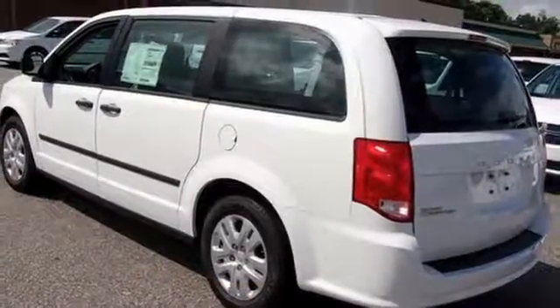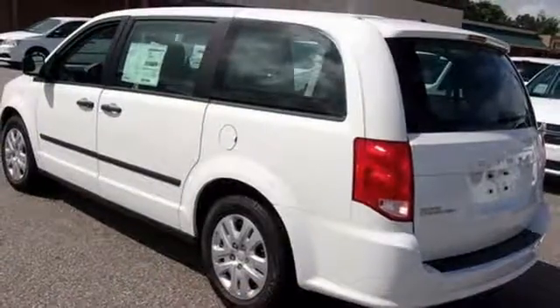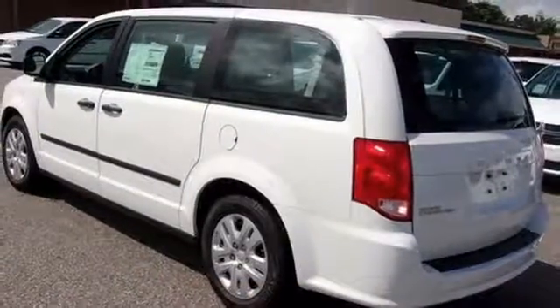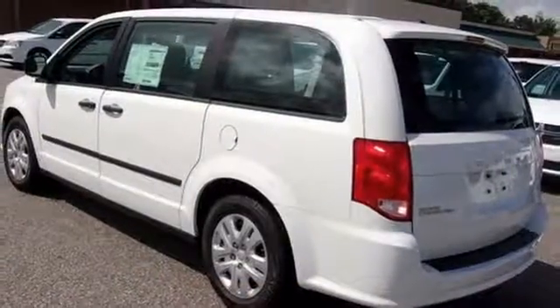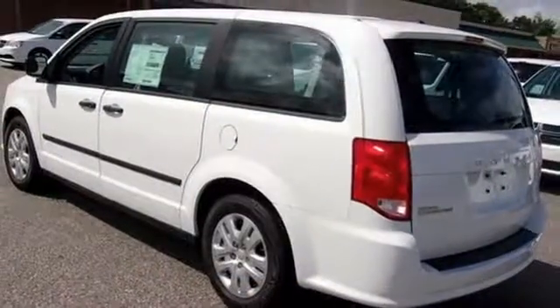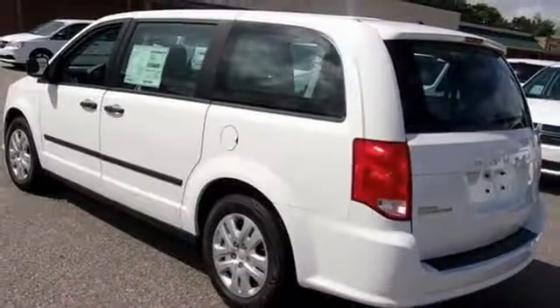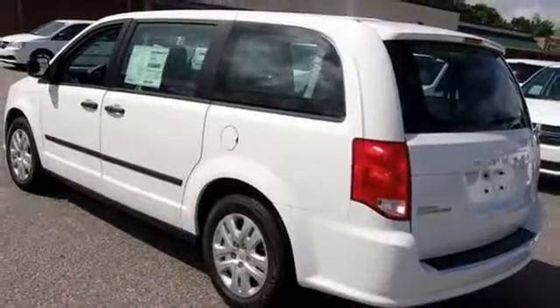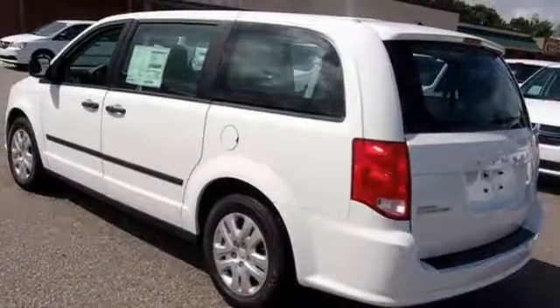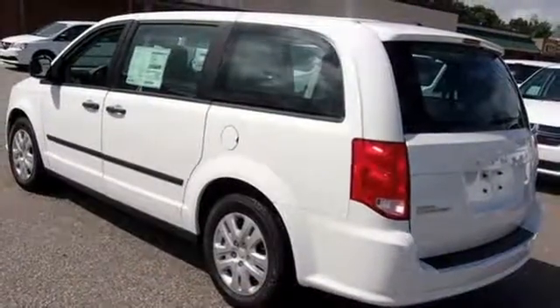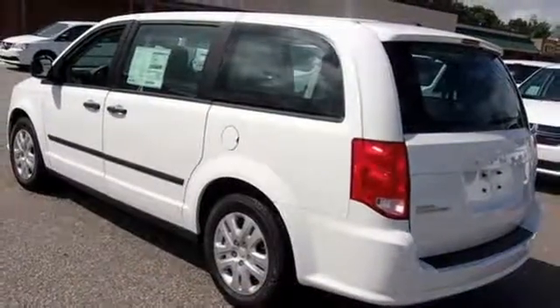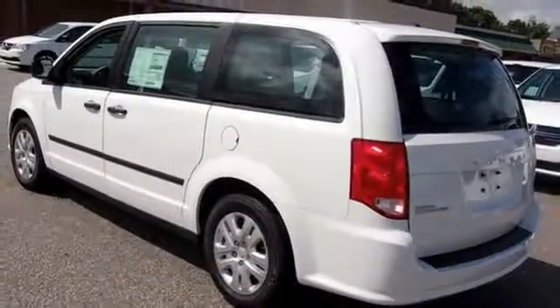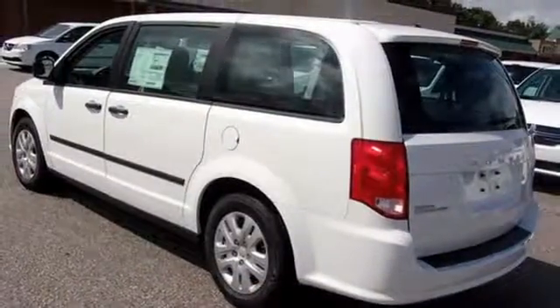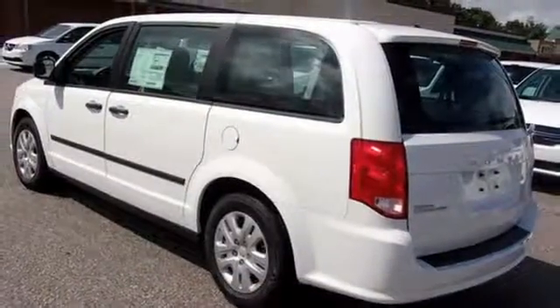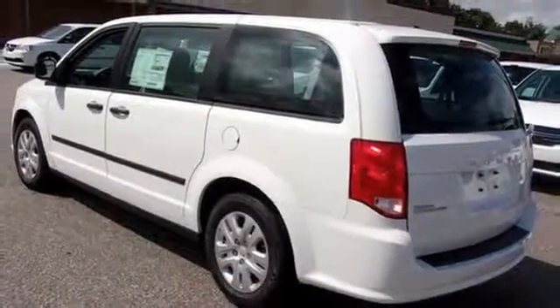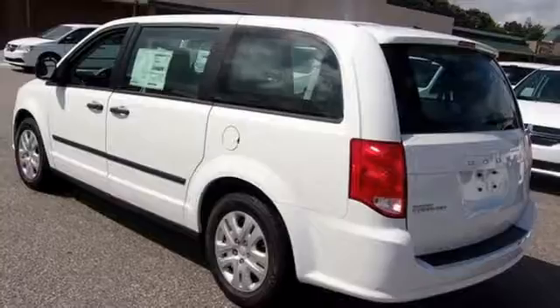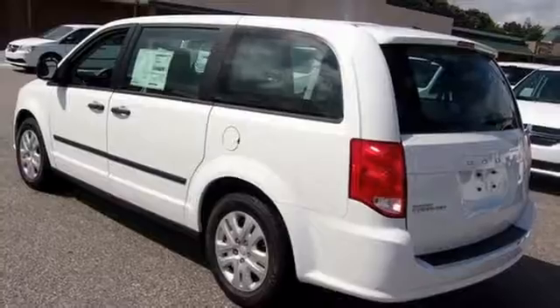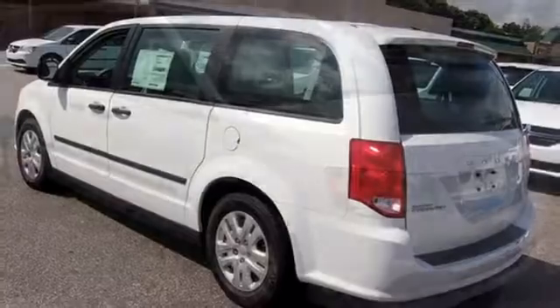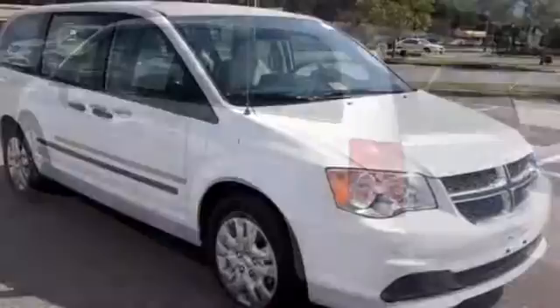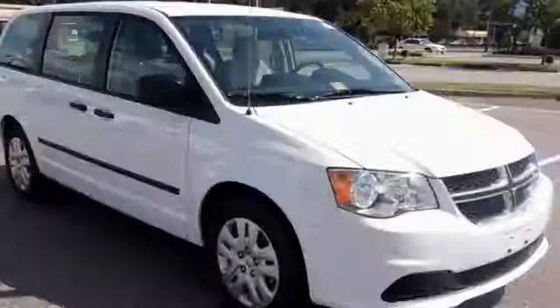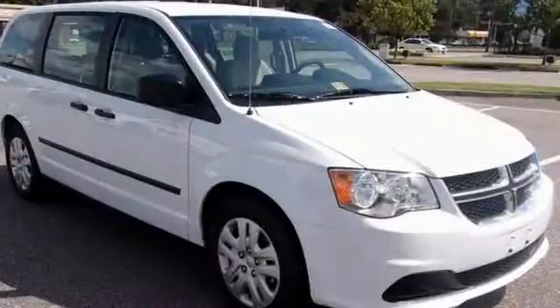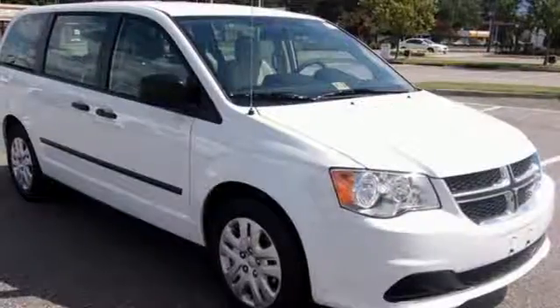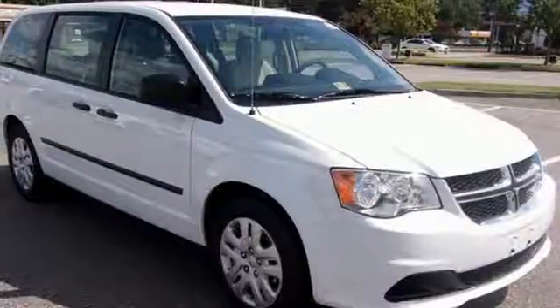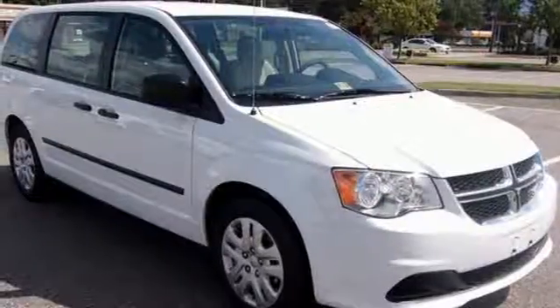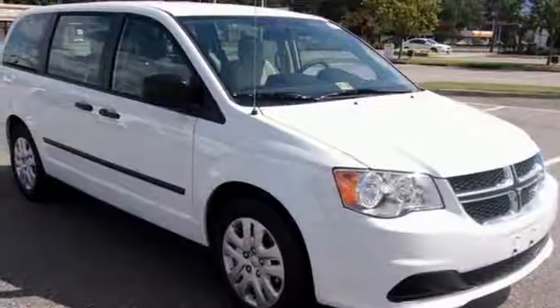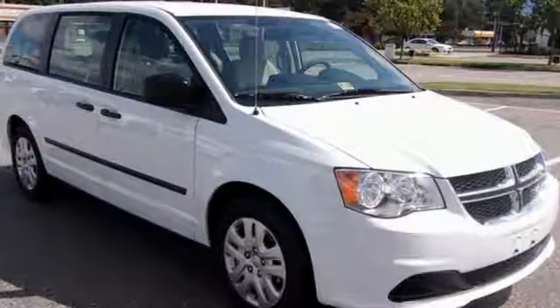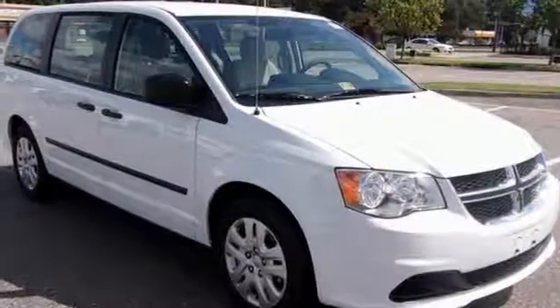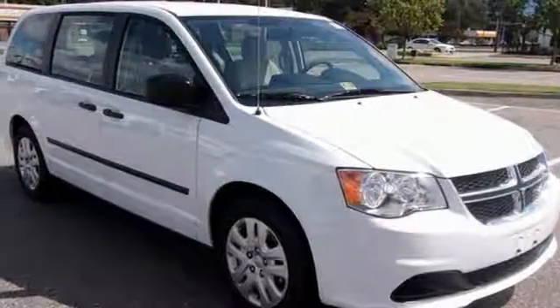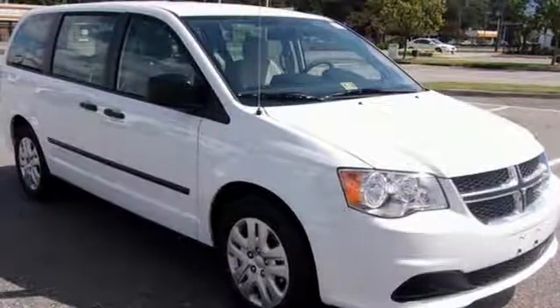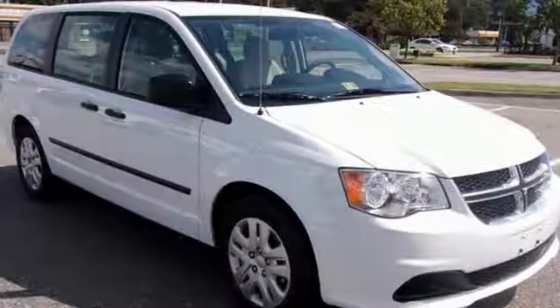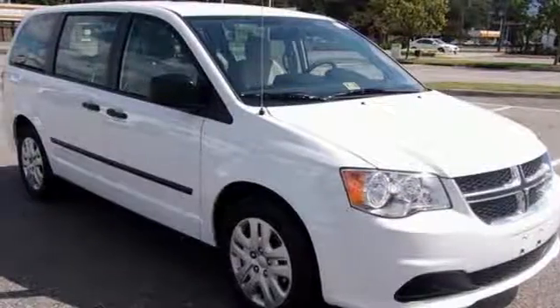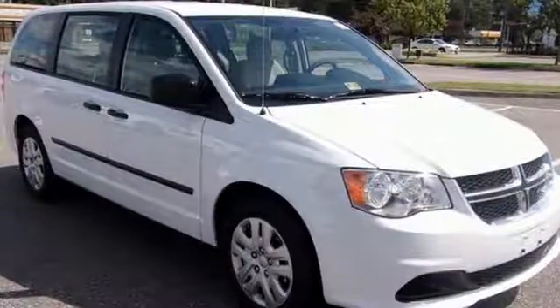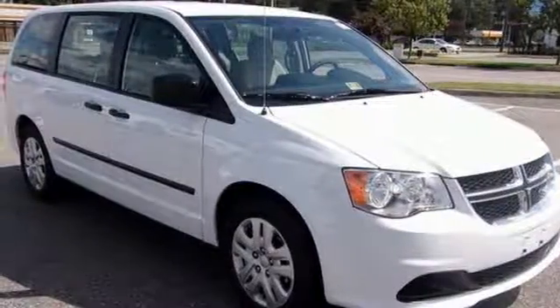It's the ultimate family solution. It's time for this Grand Caravan. Take it for a test ride today.